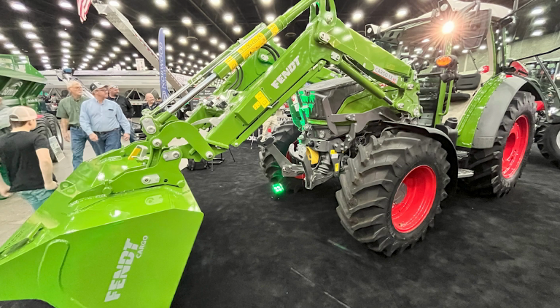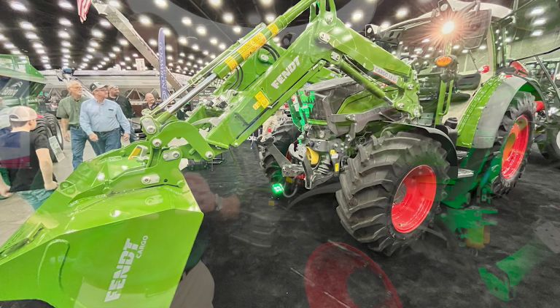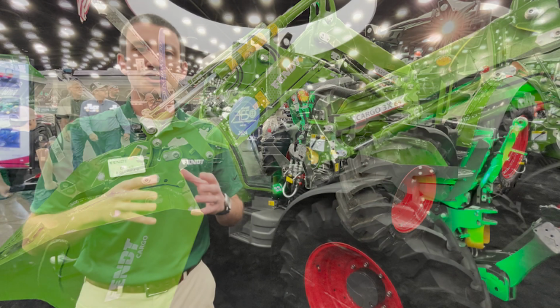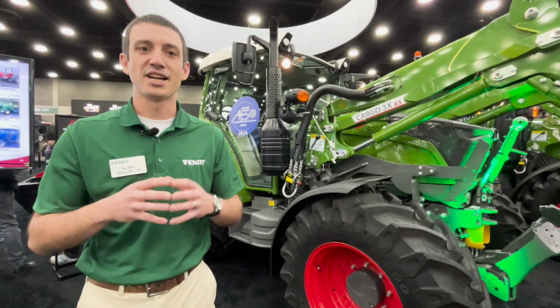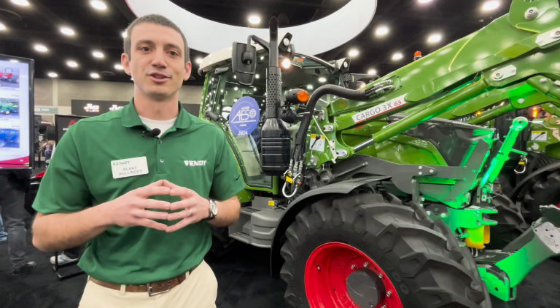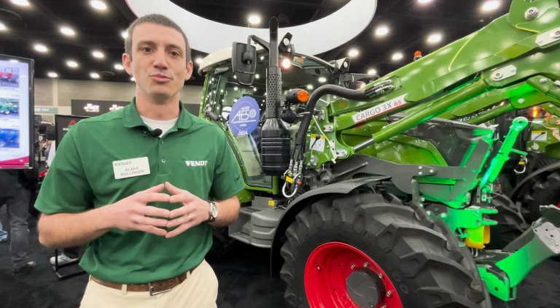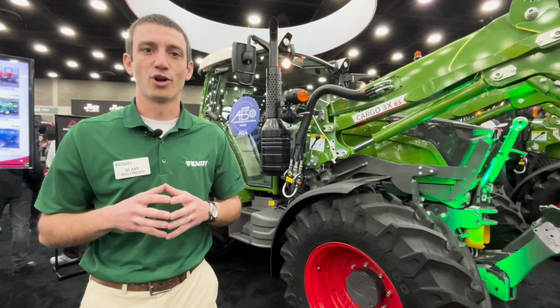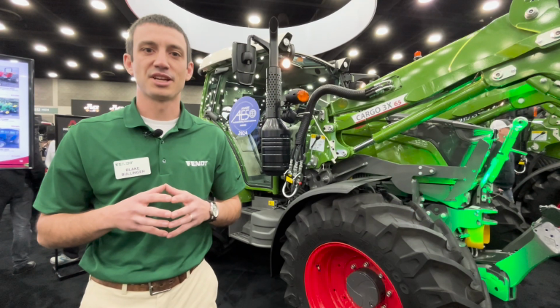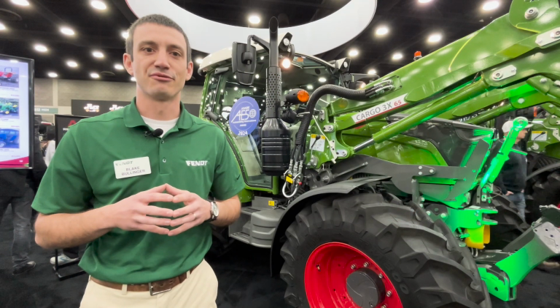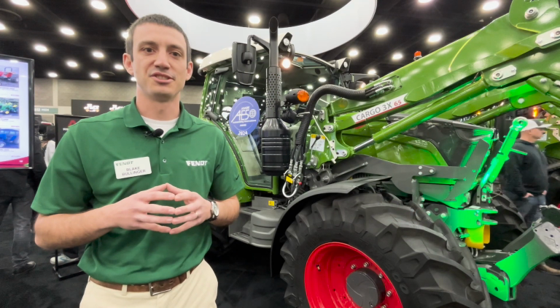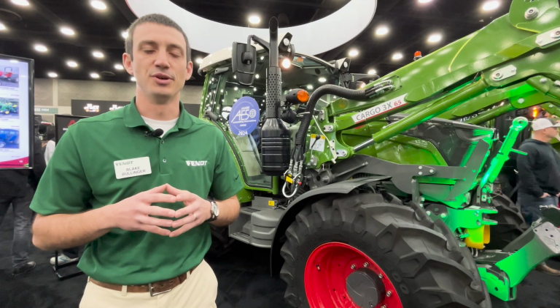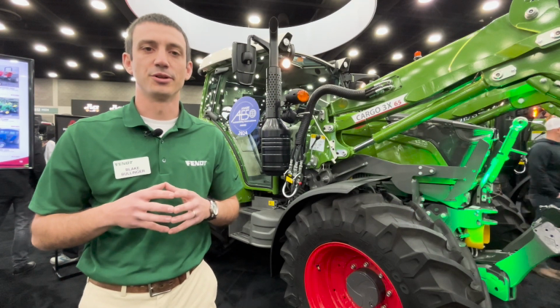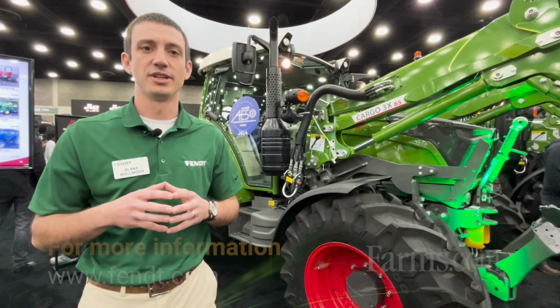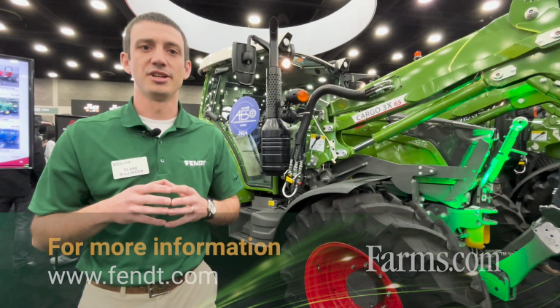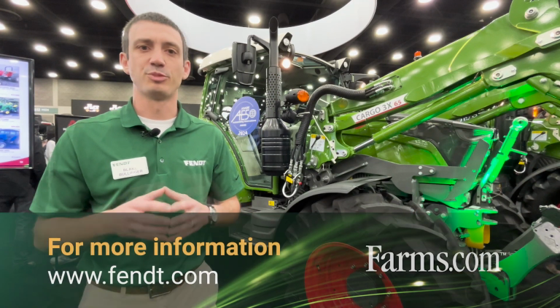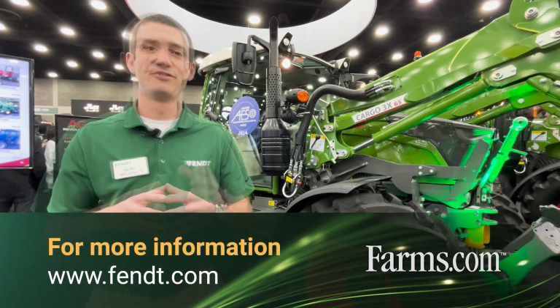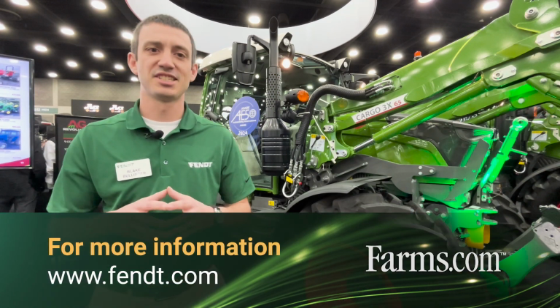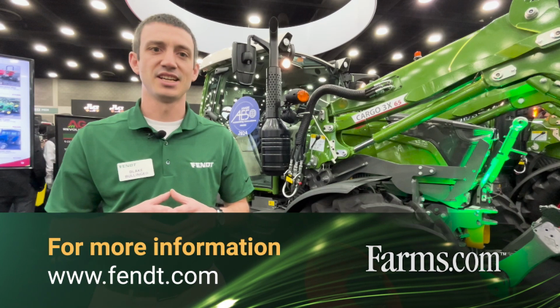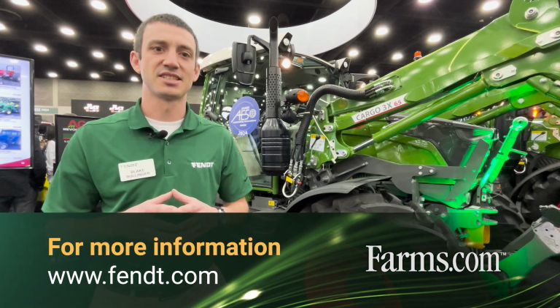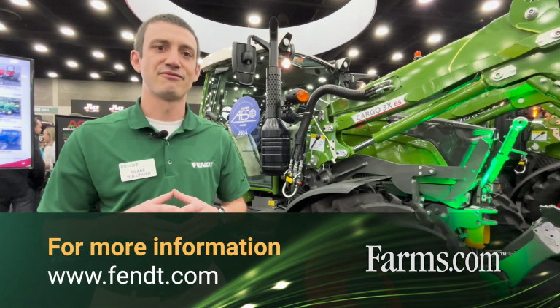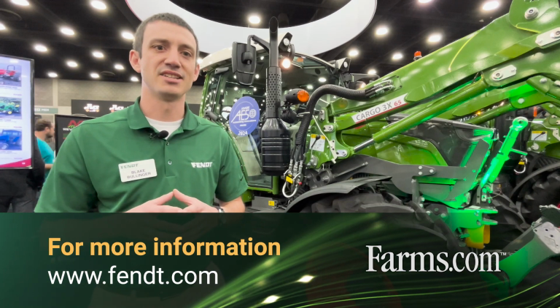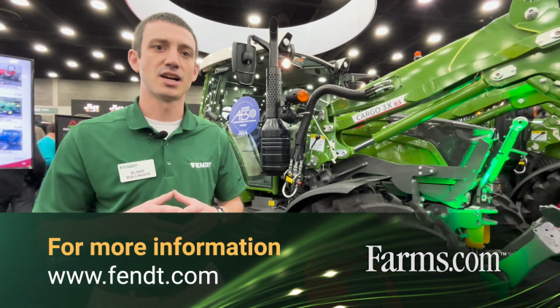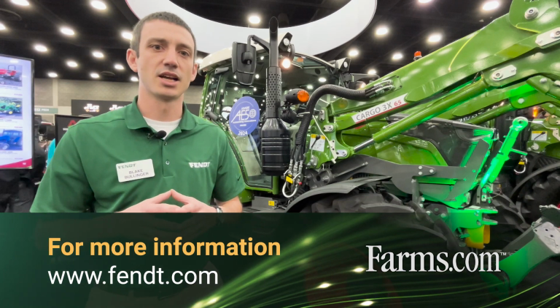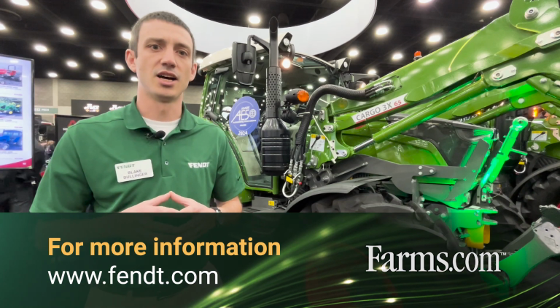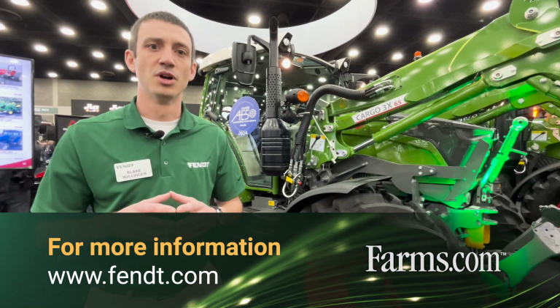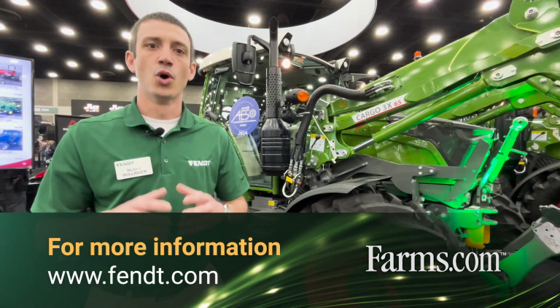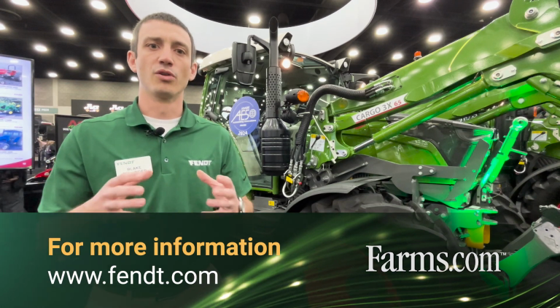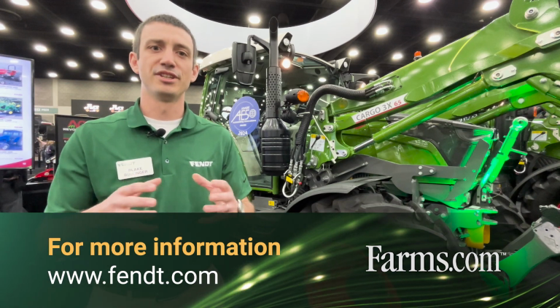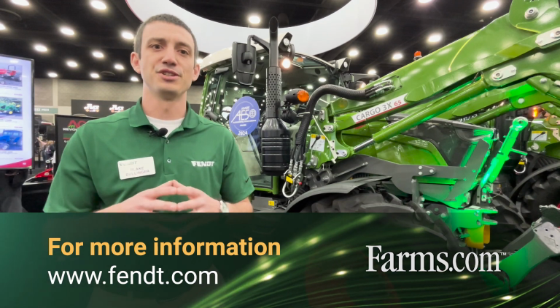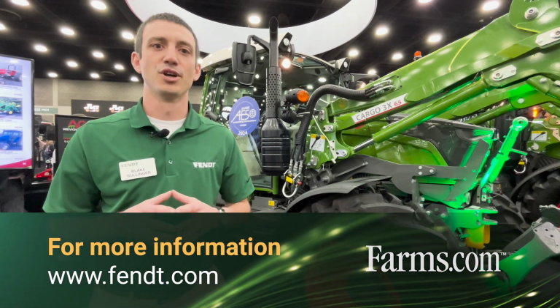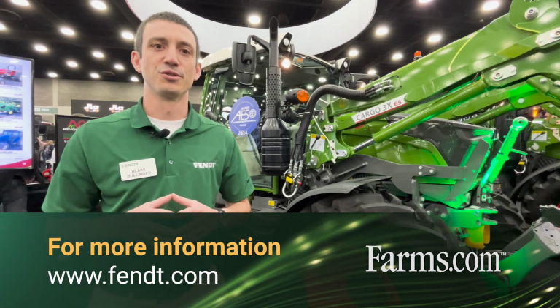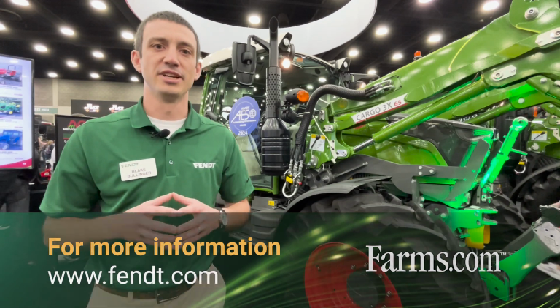If you'd like to learn more about the Fendt 200 series, please visit us at Fendt.com or visit your local dealer.